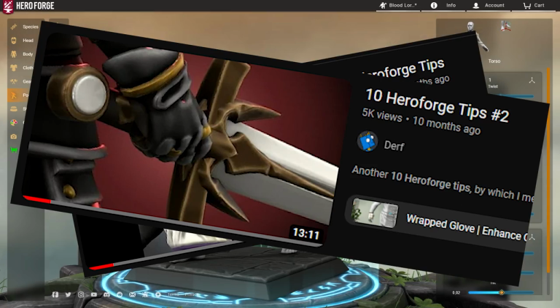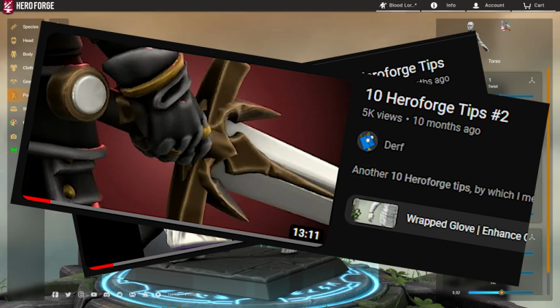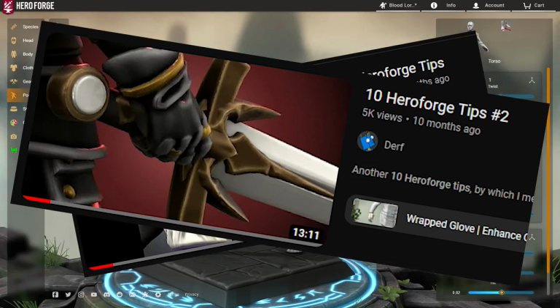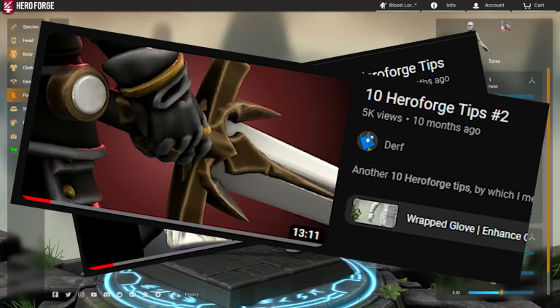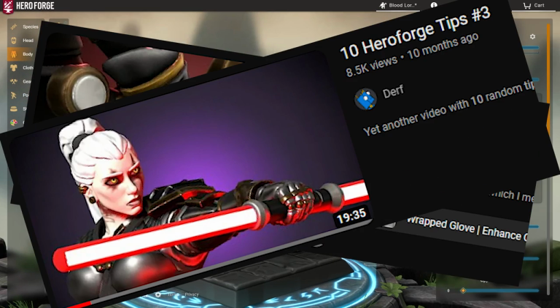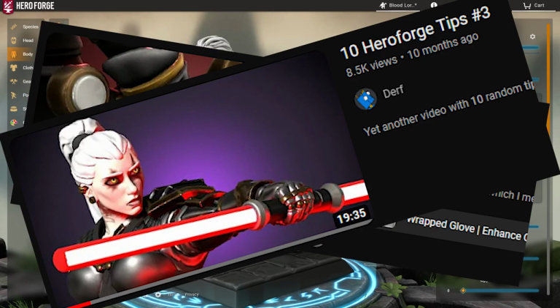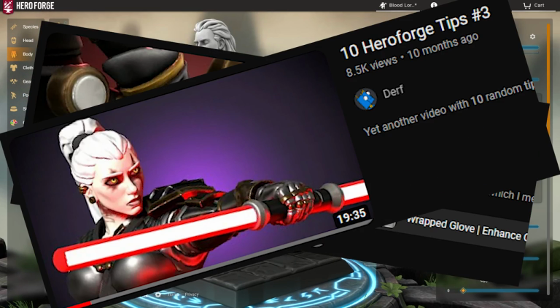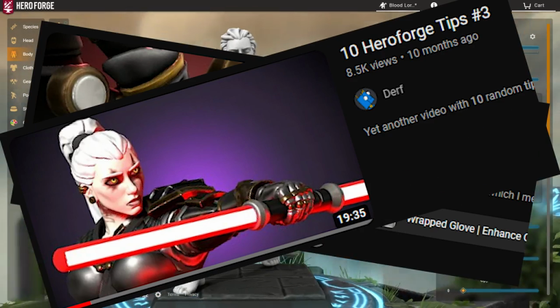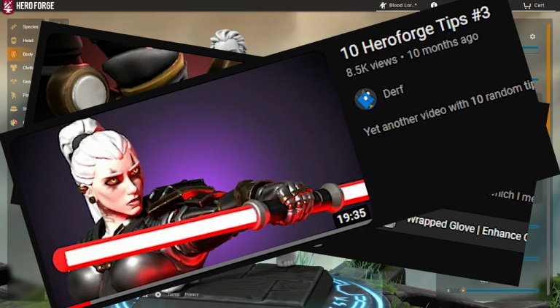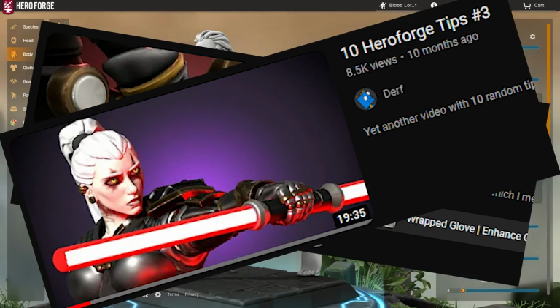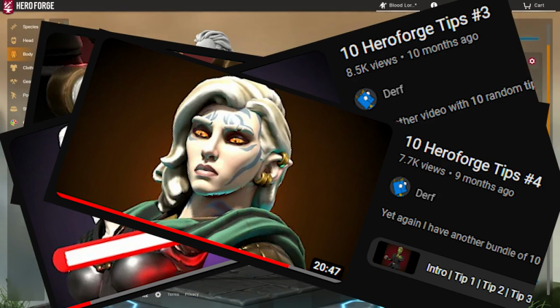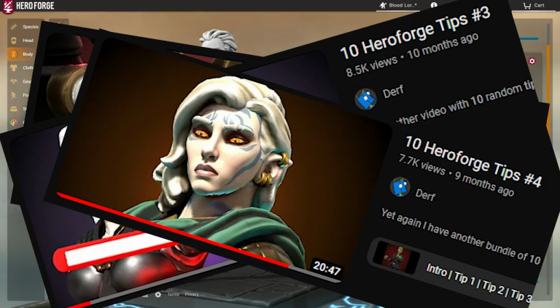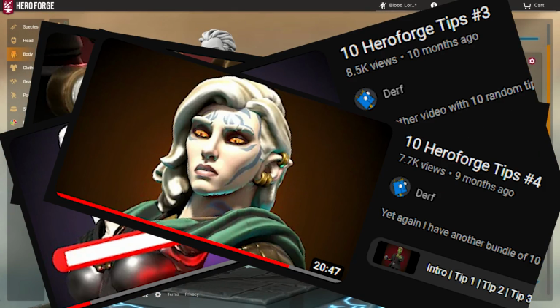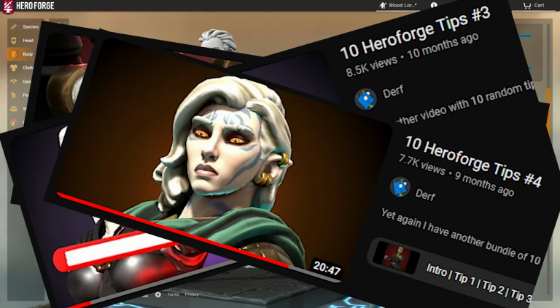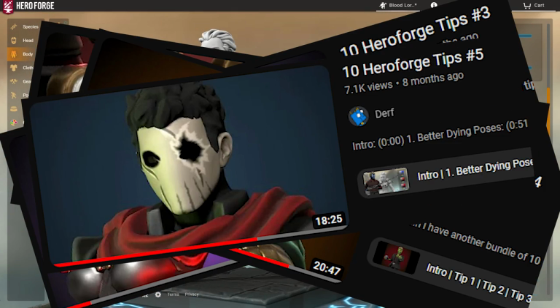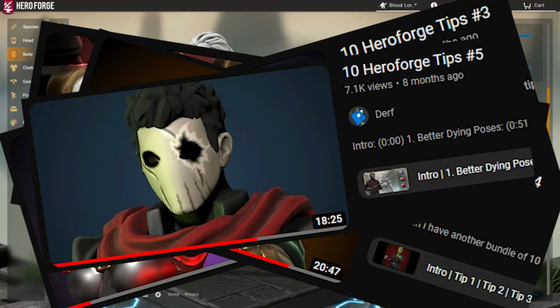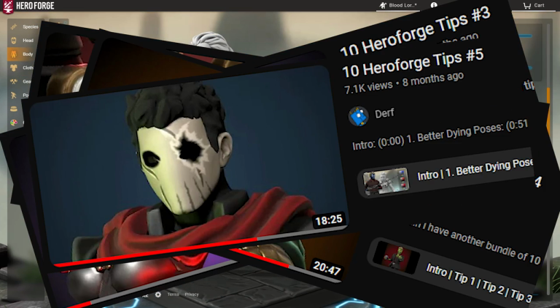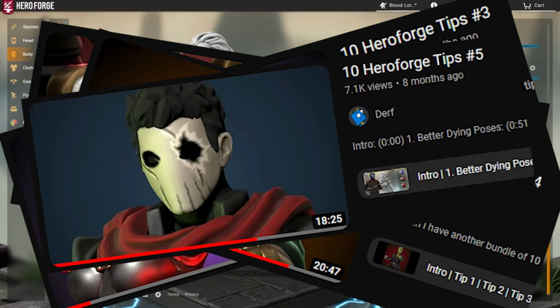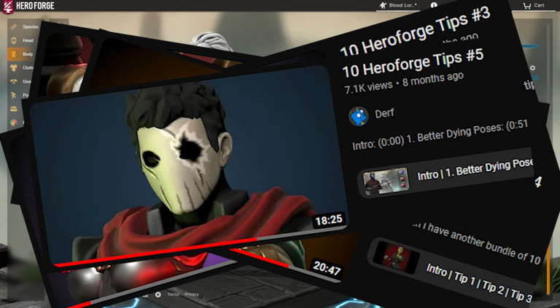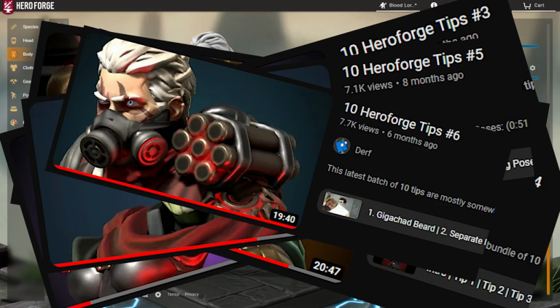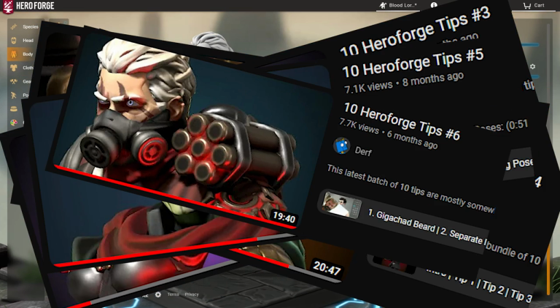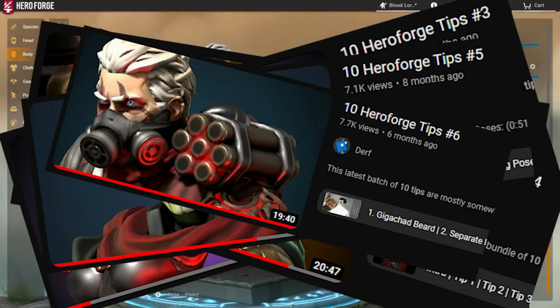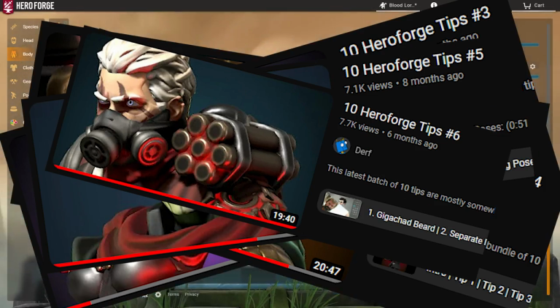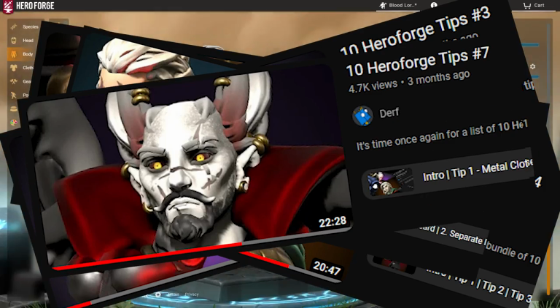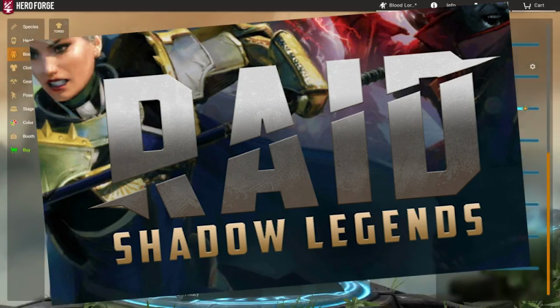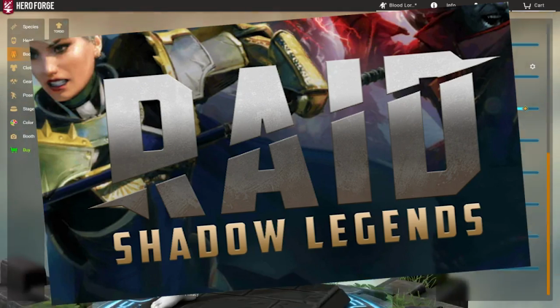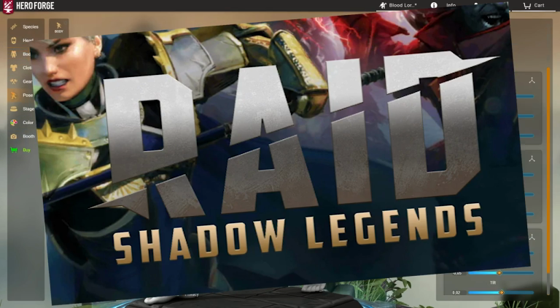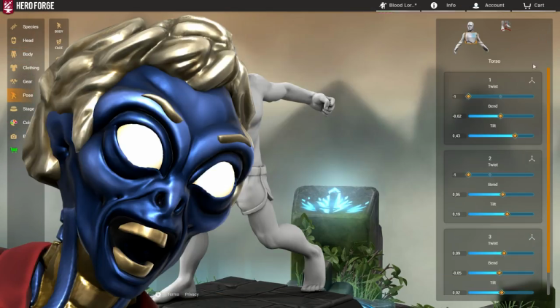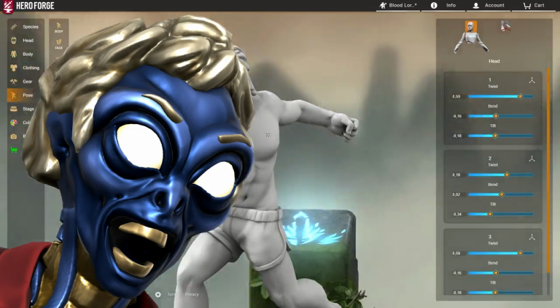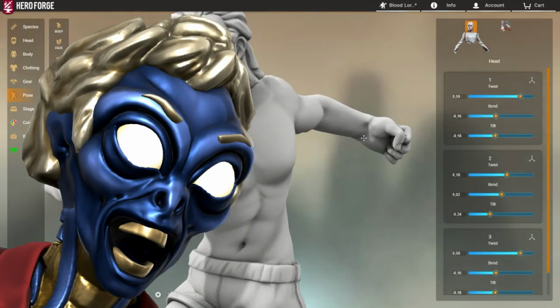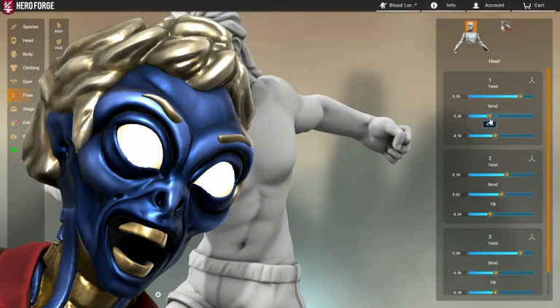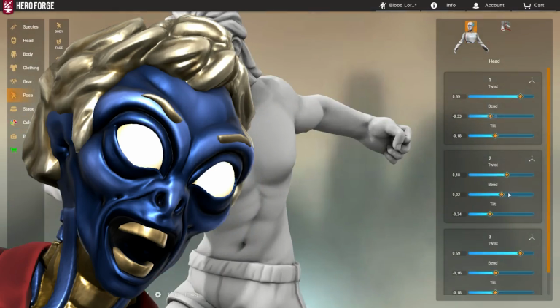It's been a while since I last did a tip video. Have you ever heard about Rage Shad— nah, I'm just kidding.